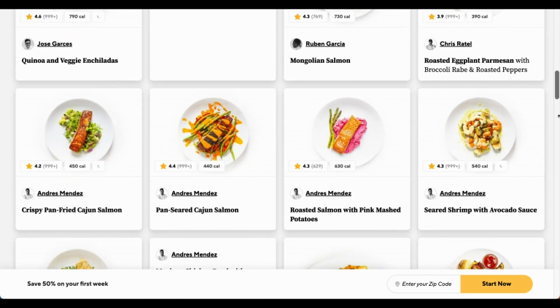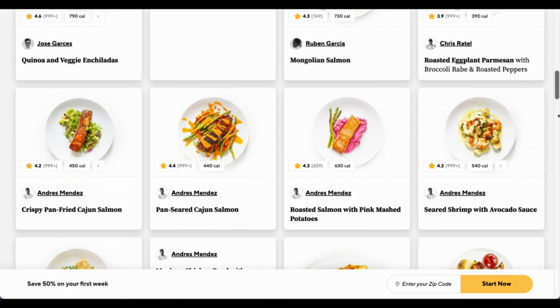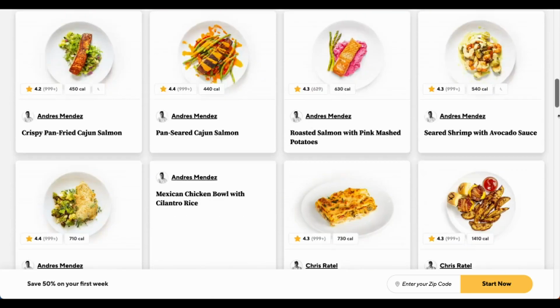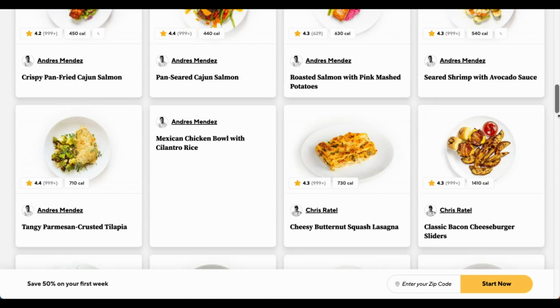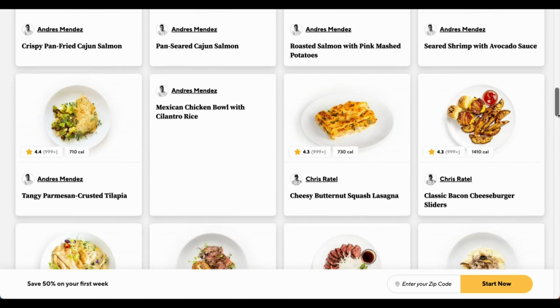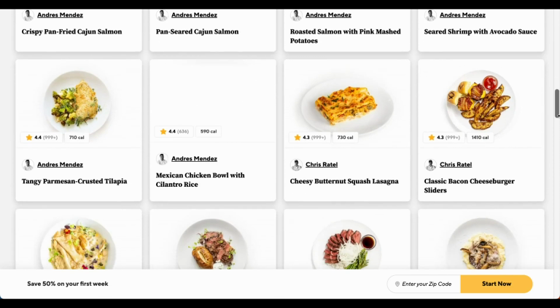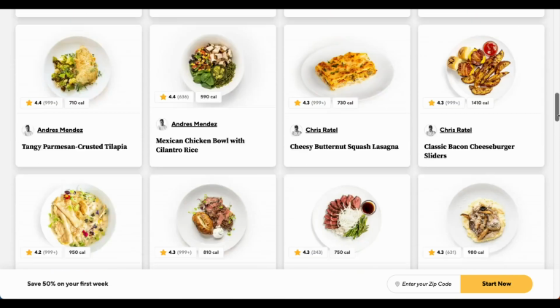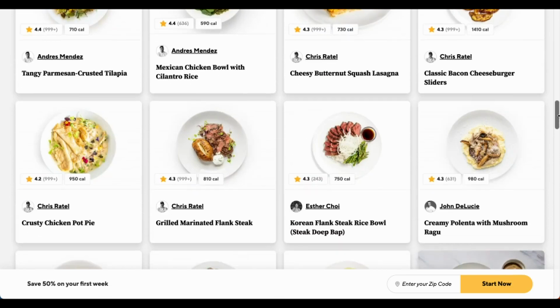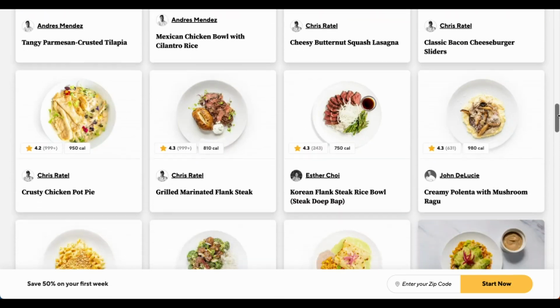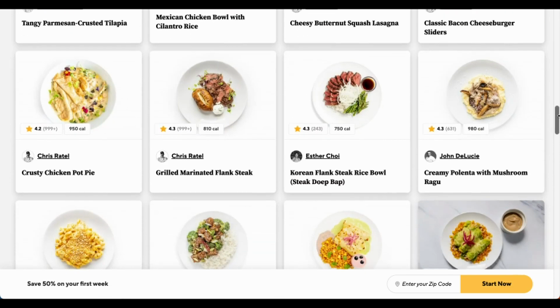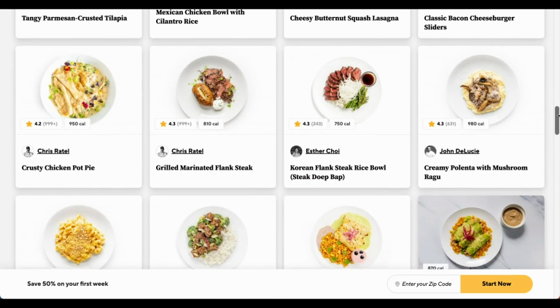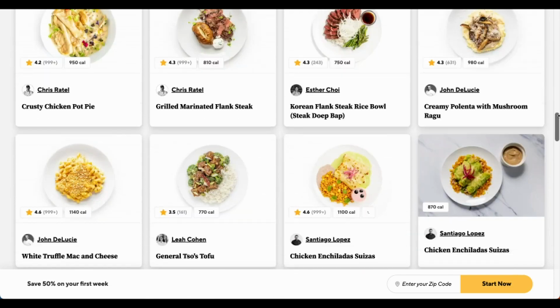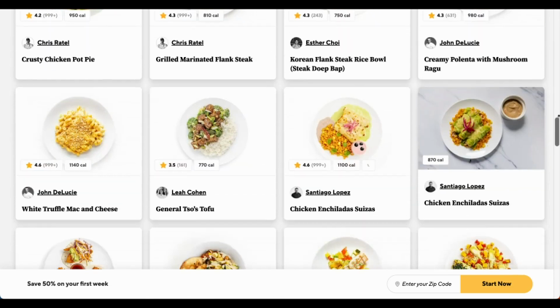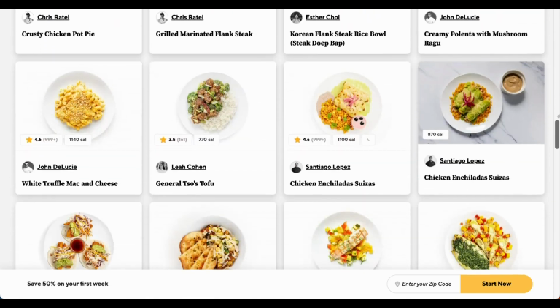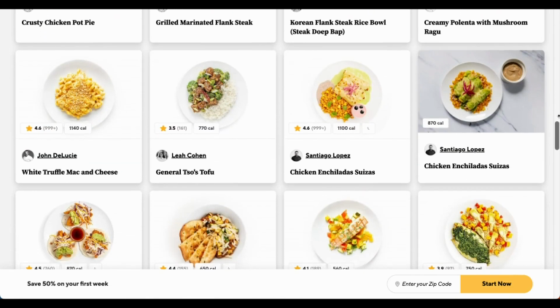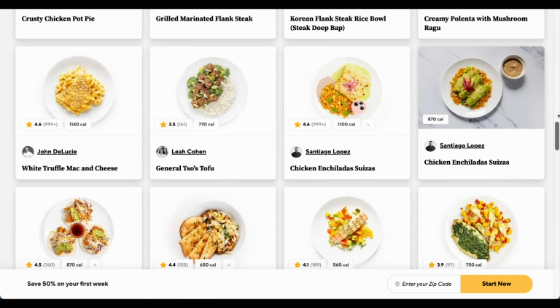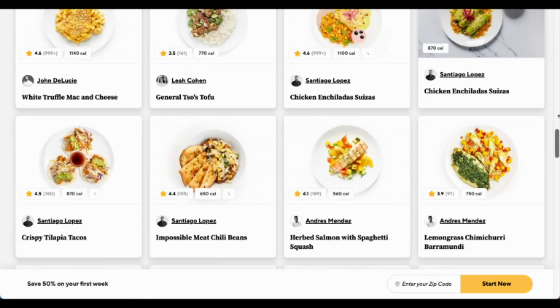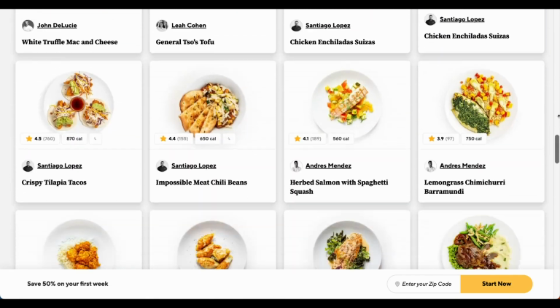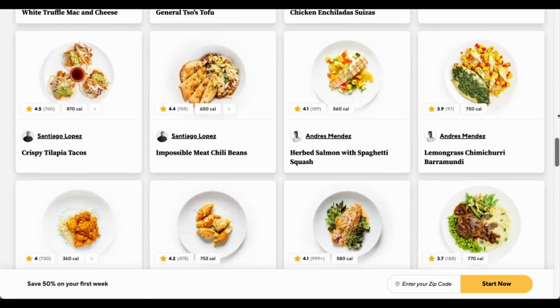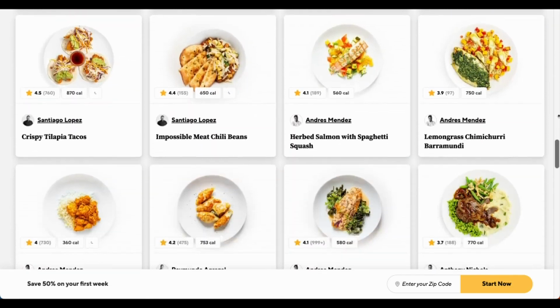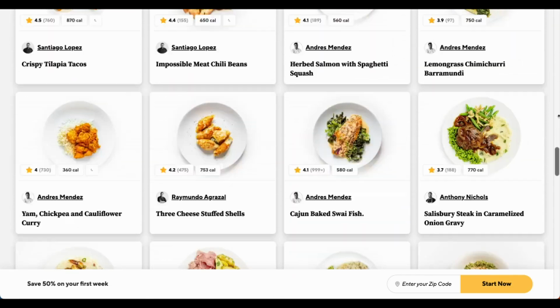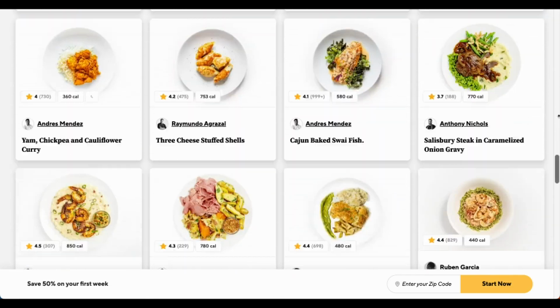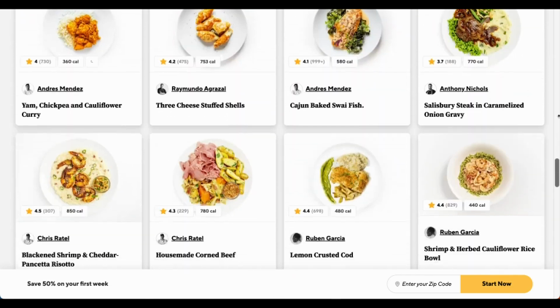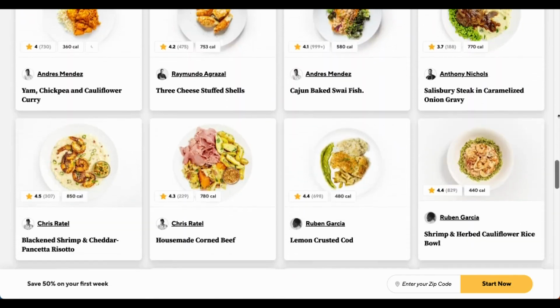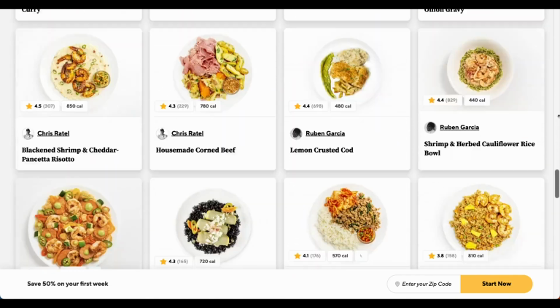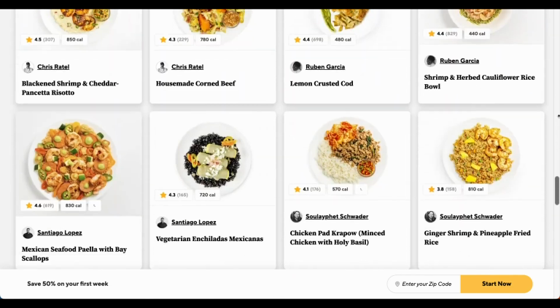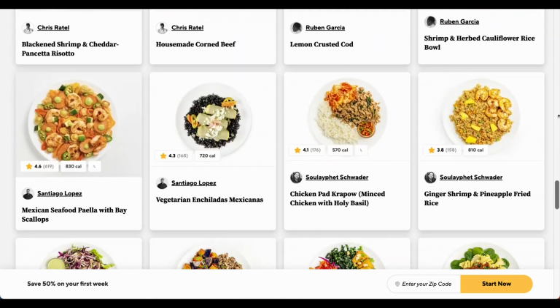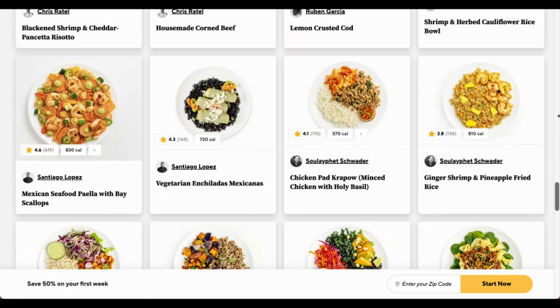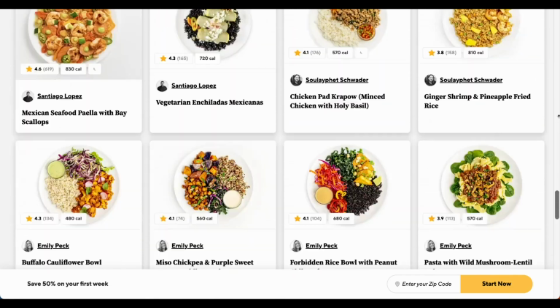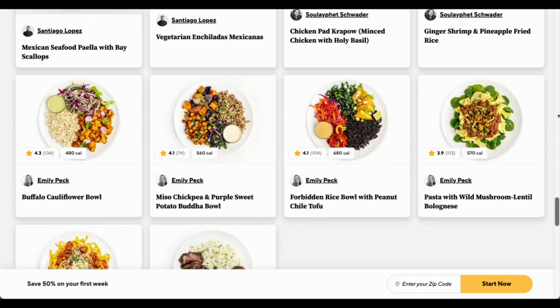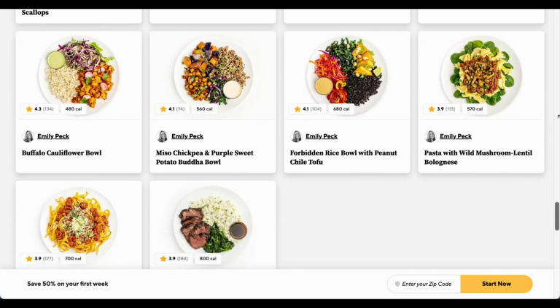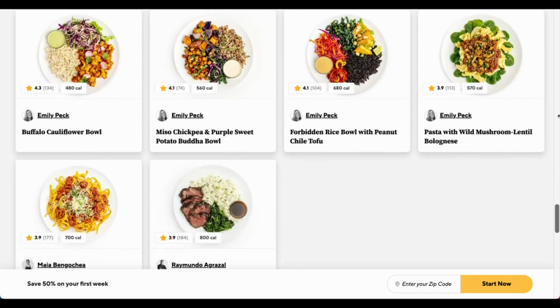Dietary options include keto, paleo, gluten-free, dairy-free, vegan, vegetarian, and low-calorie.